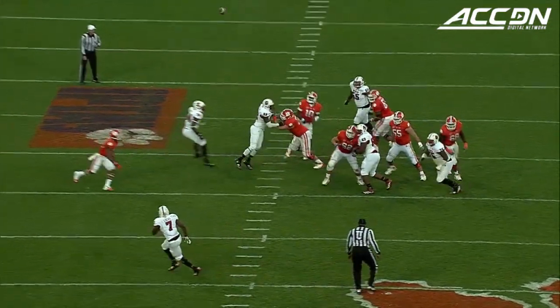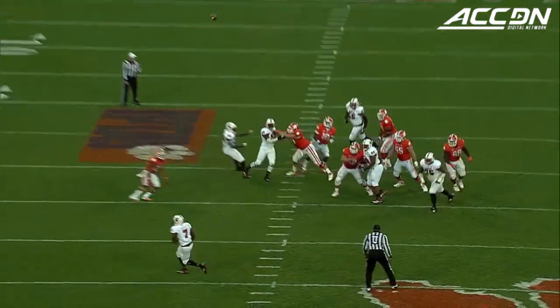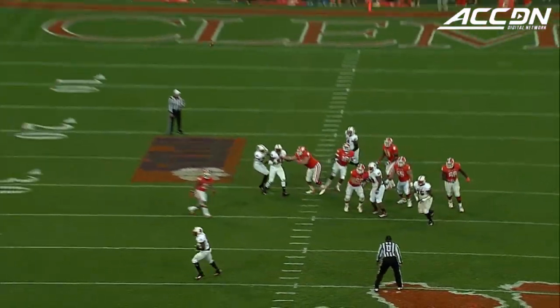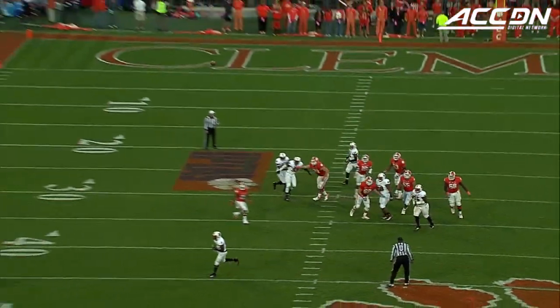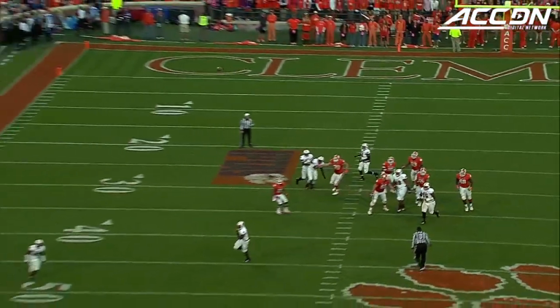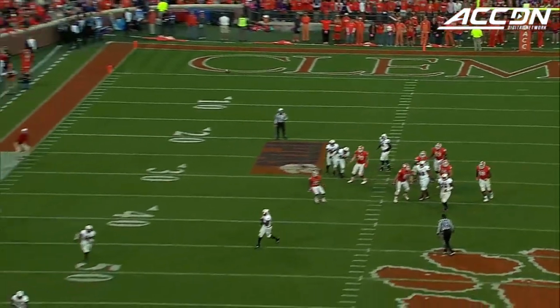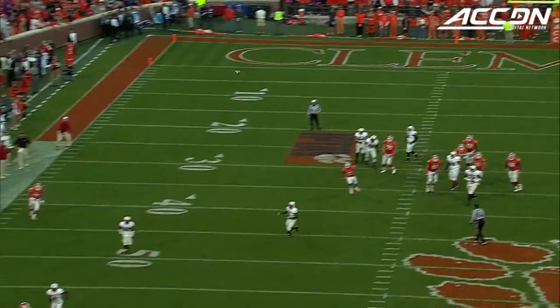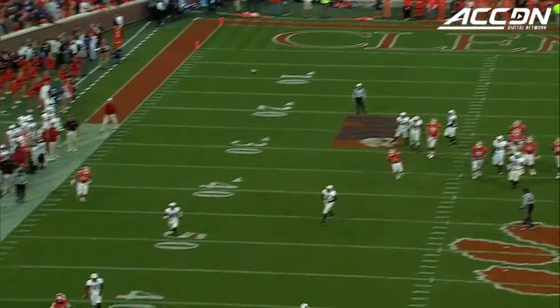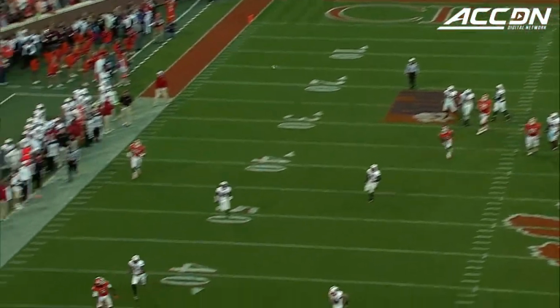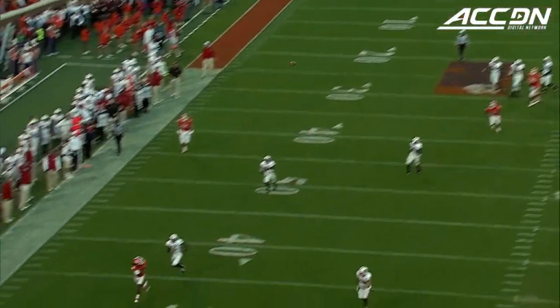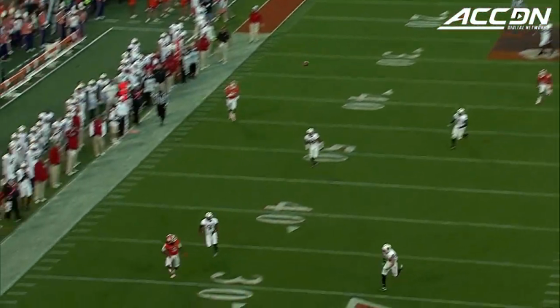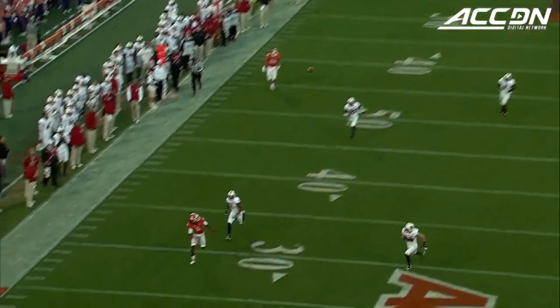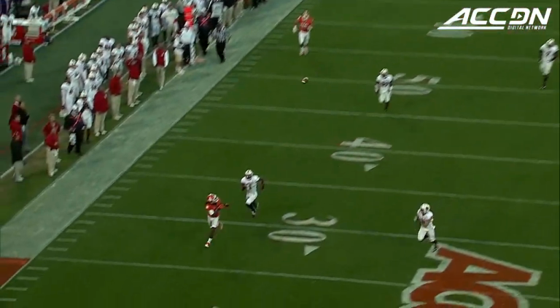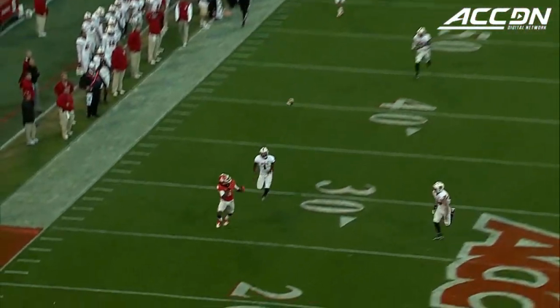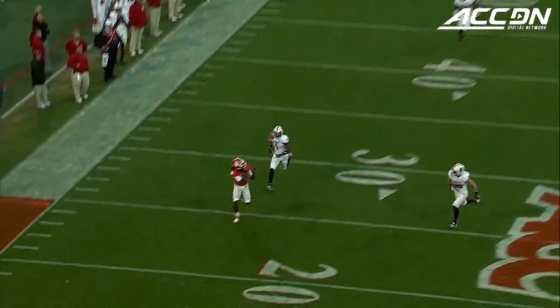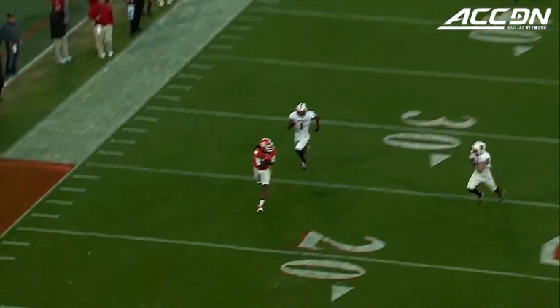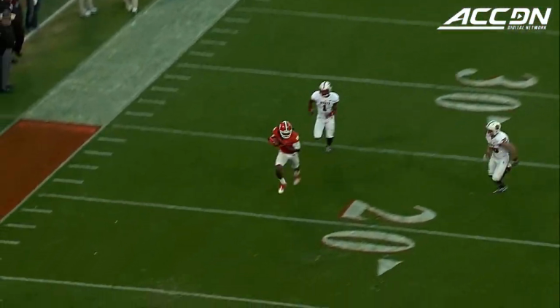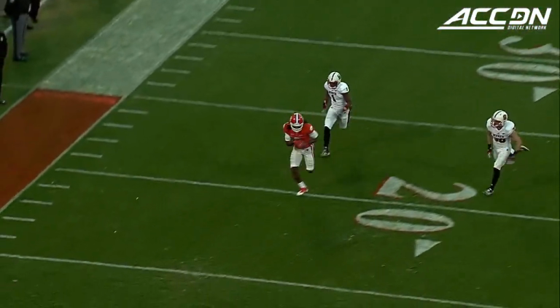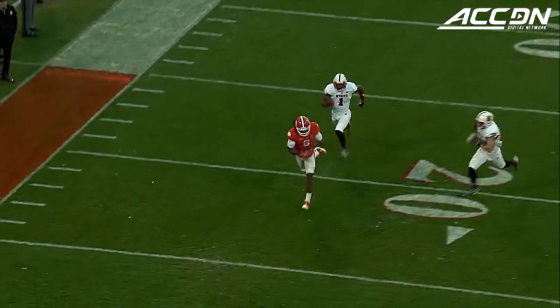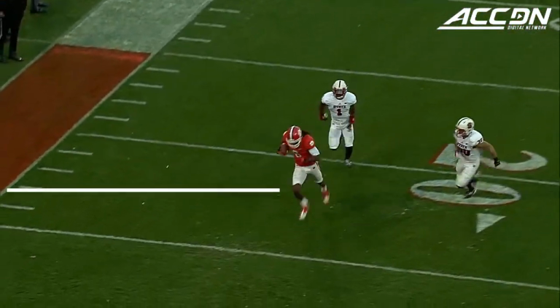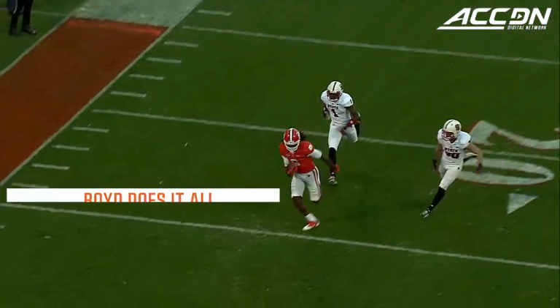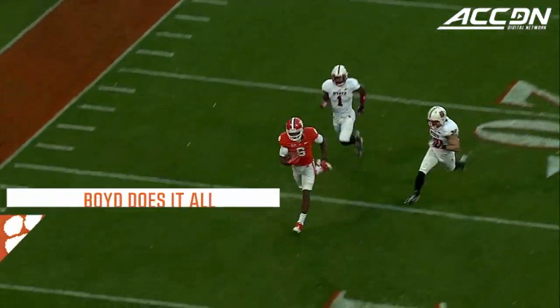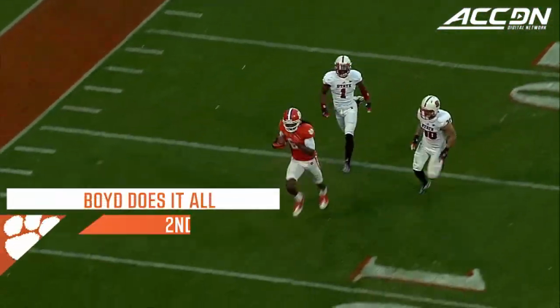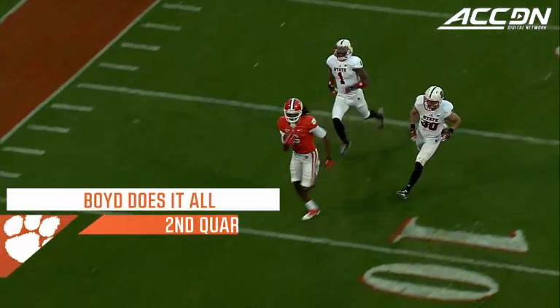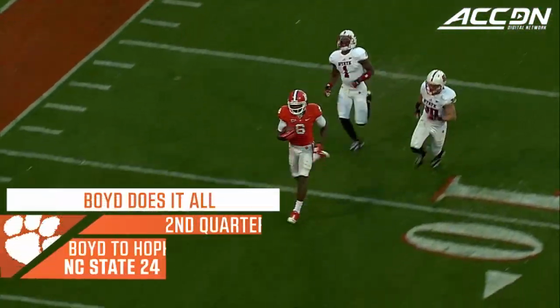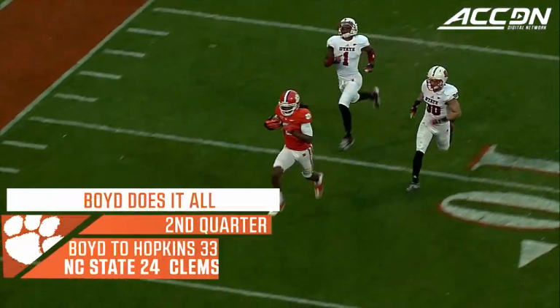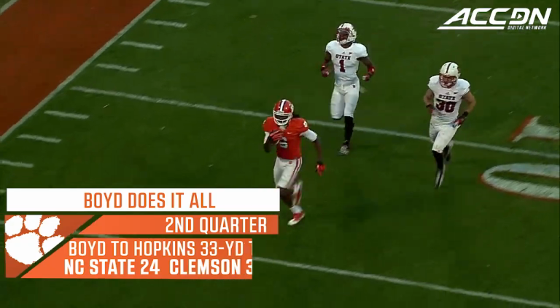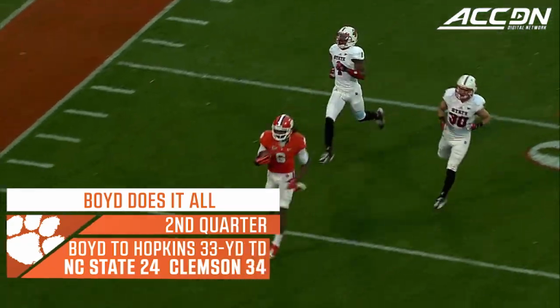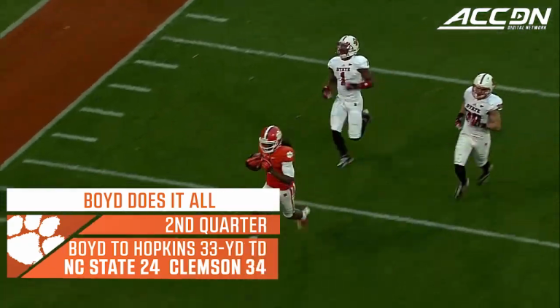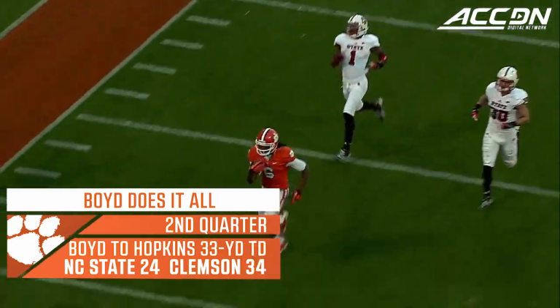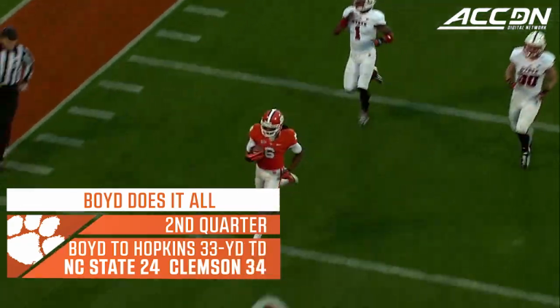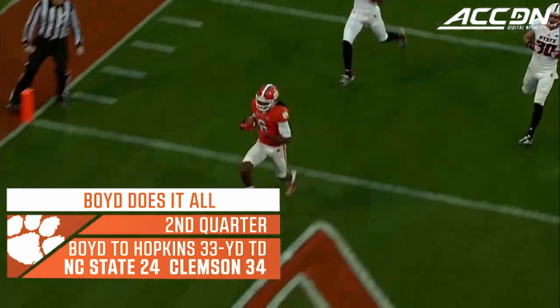Boyd with a pump fake. Hopkins wide open. Hopkins, touchdown.